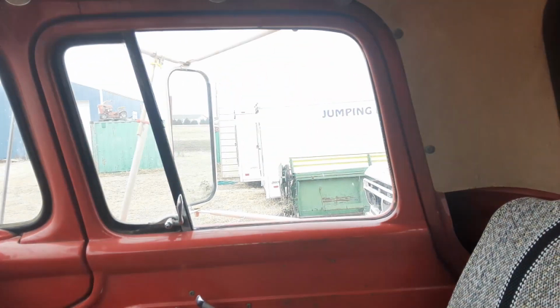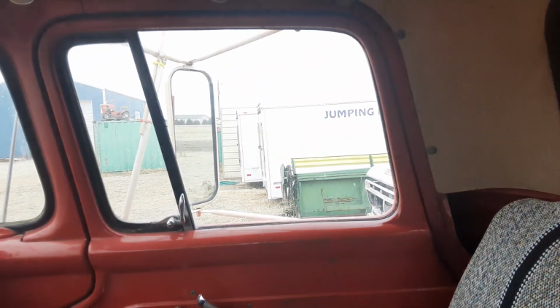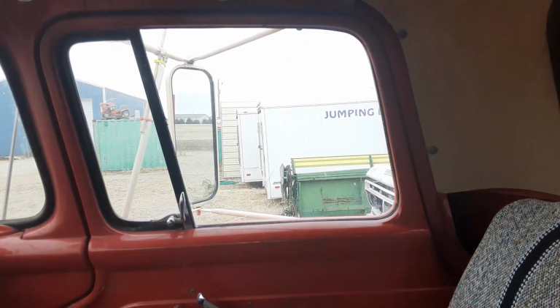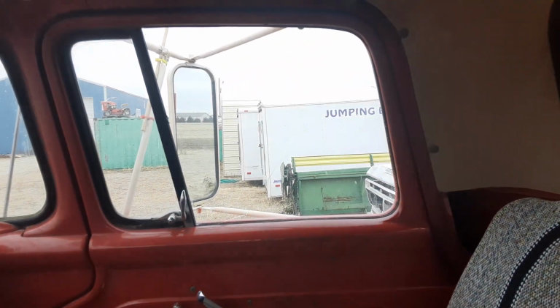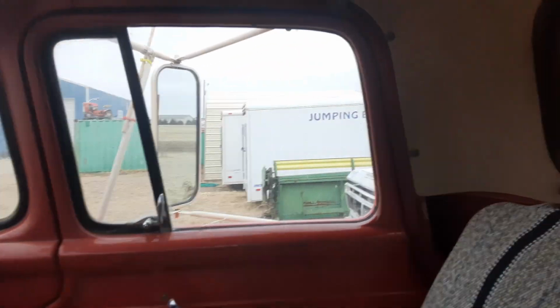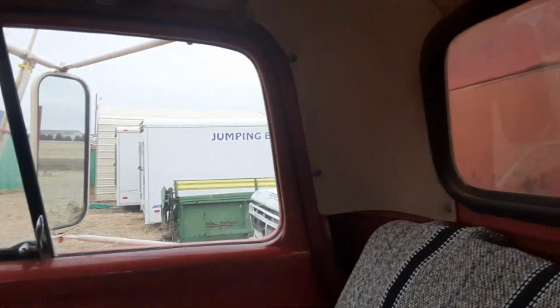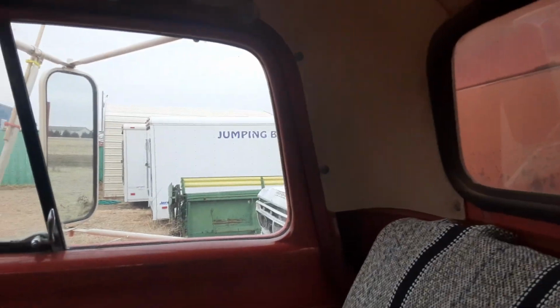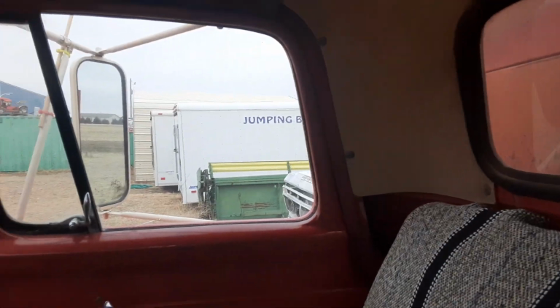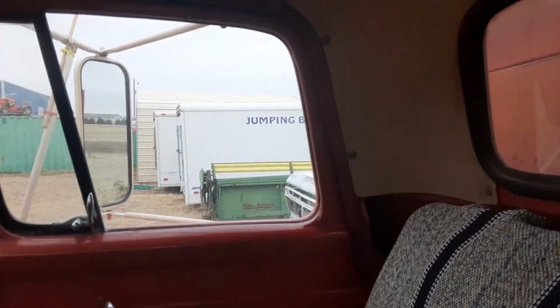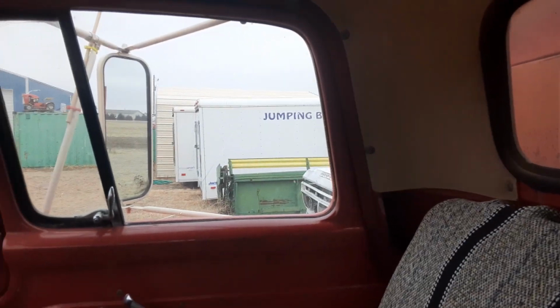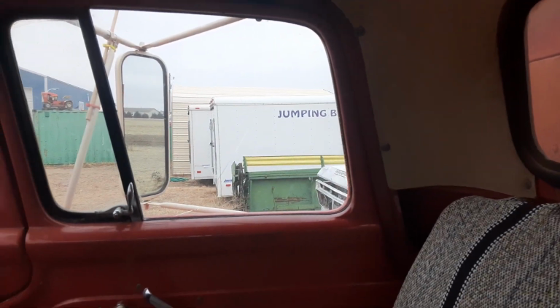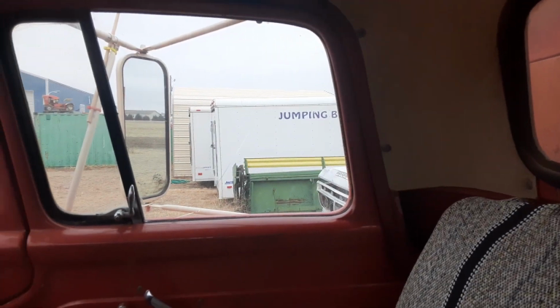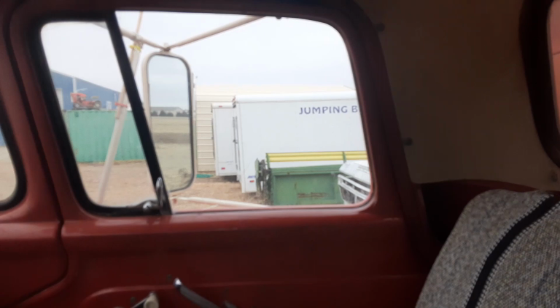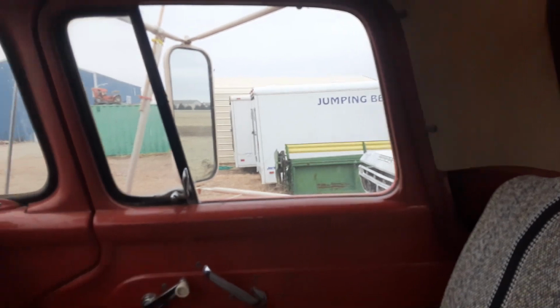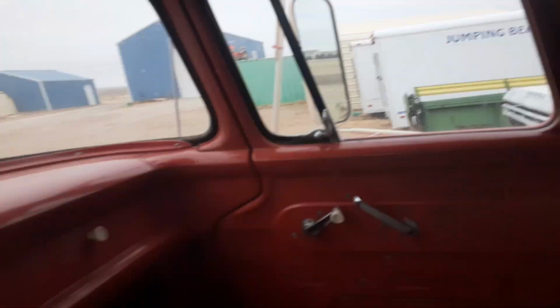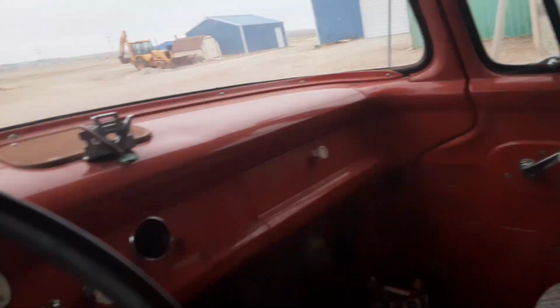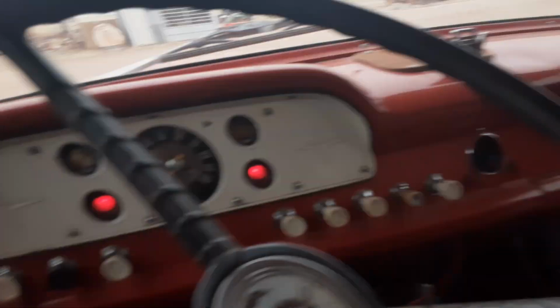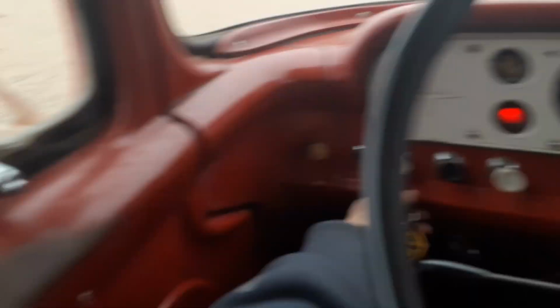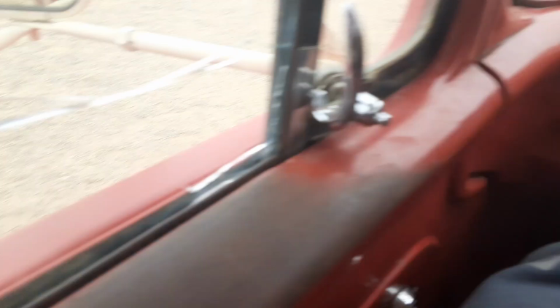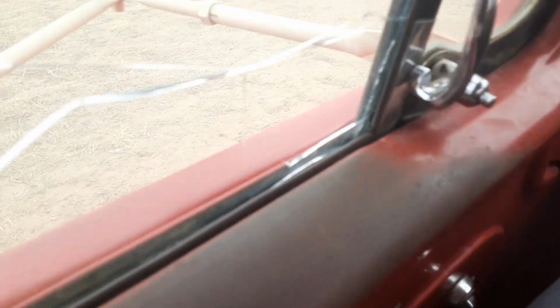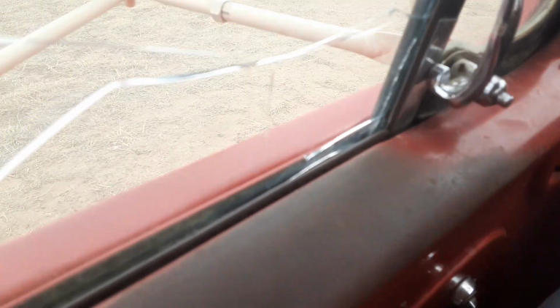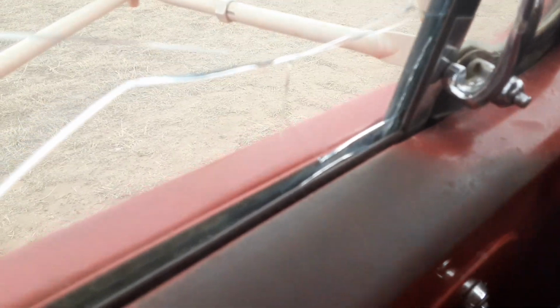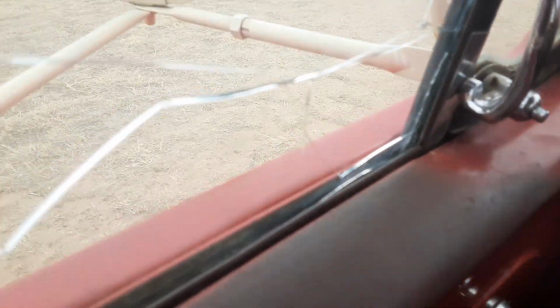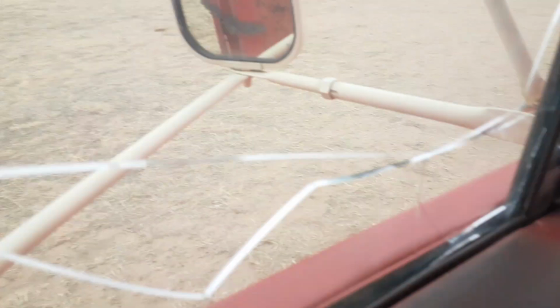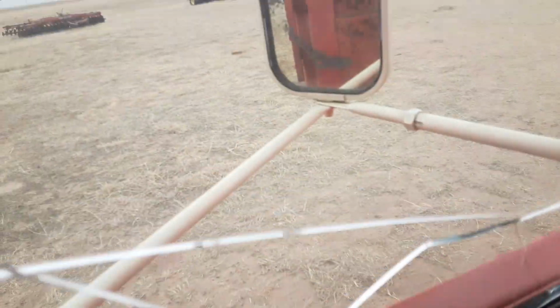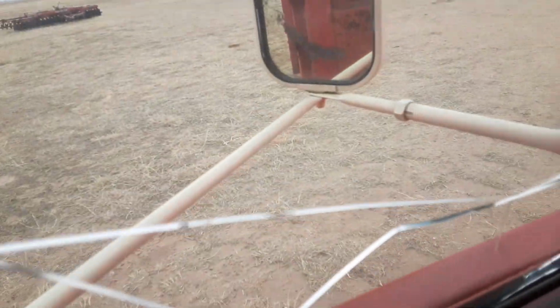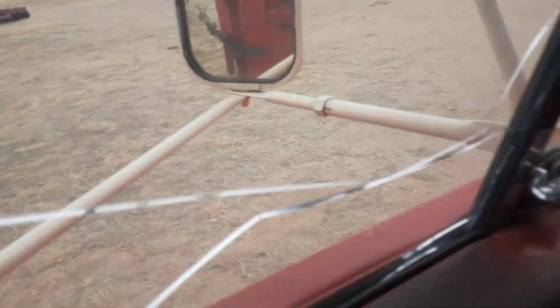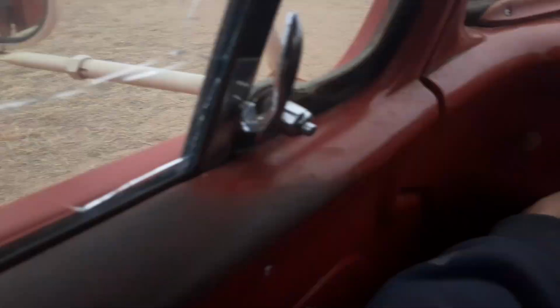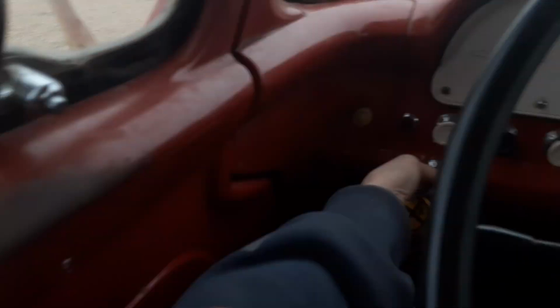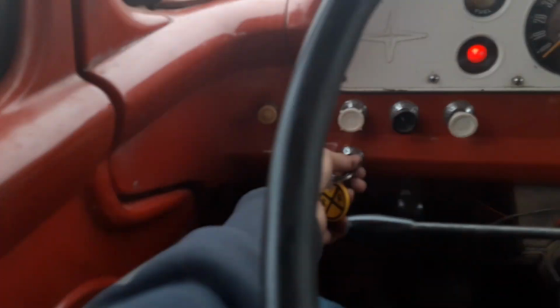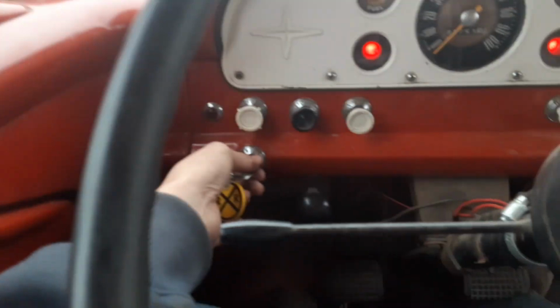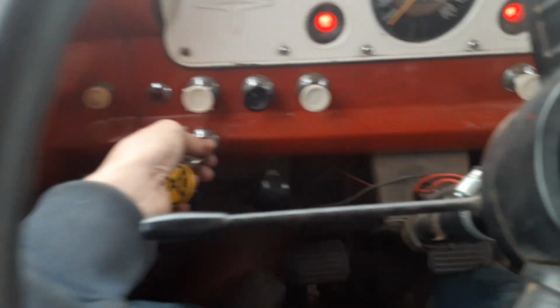That window over there started cracking but you can't really see it on camera. This one's cracking too.